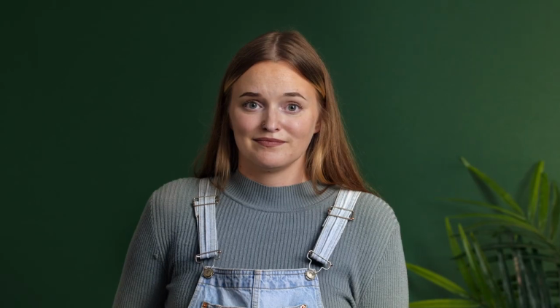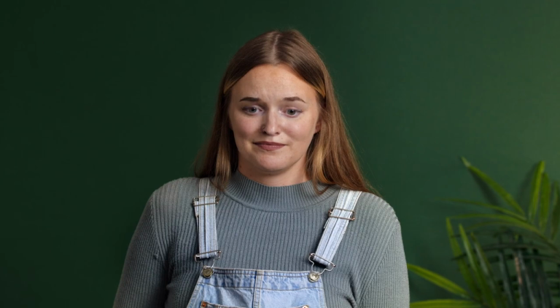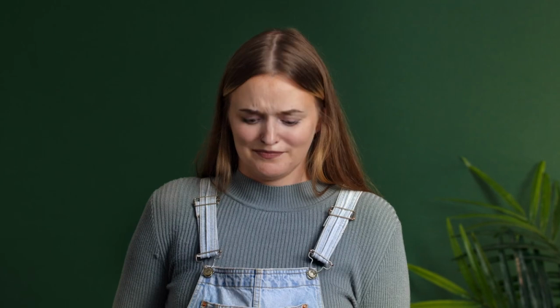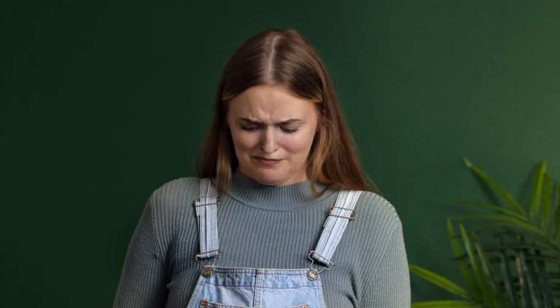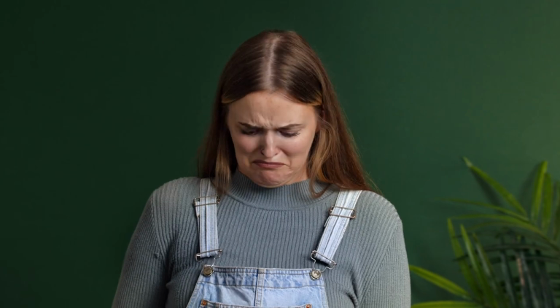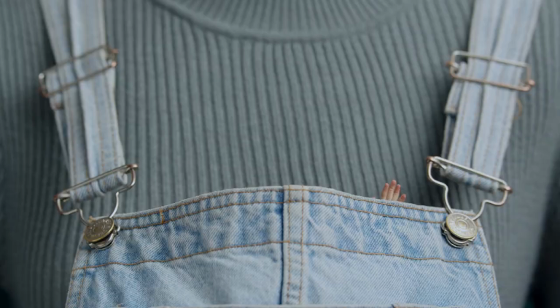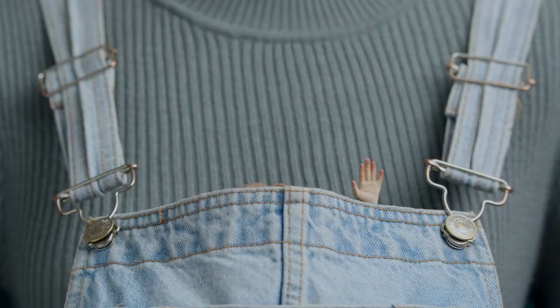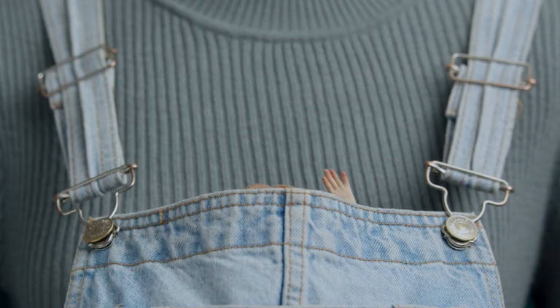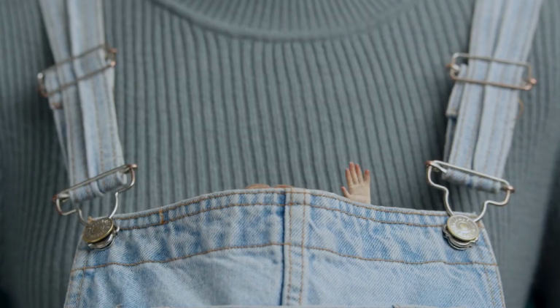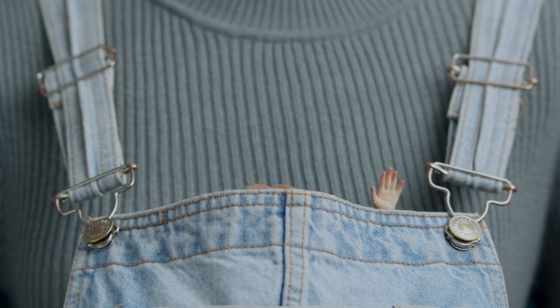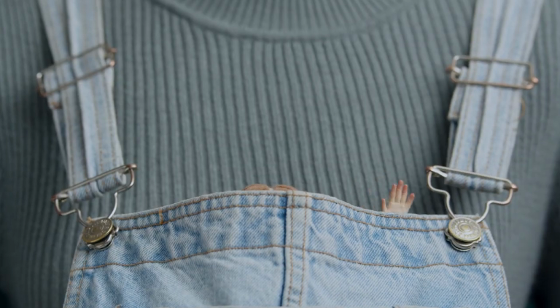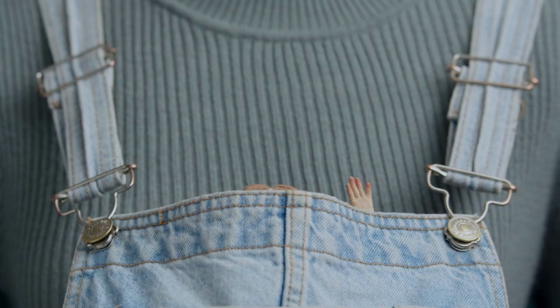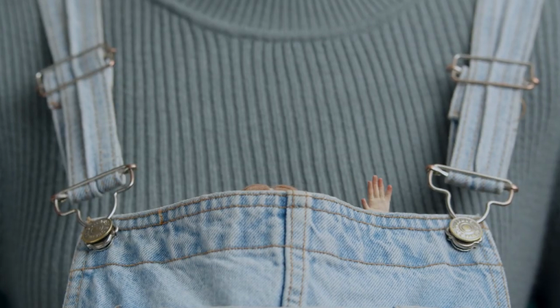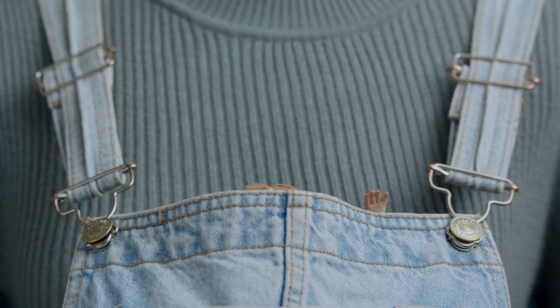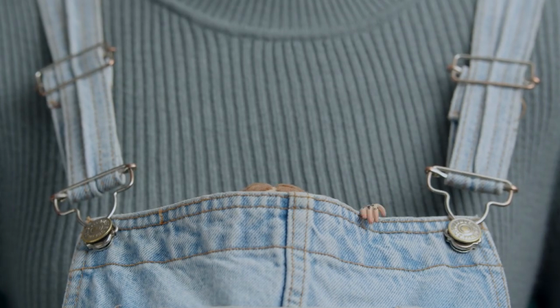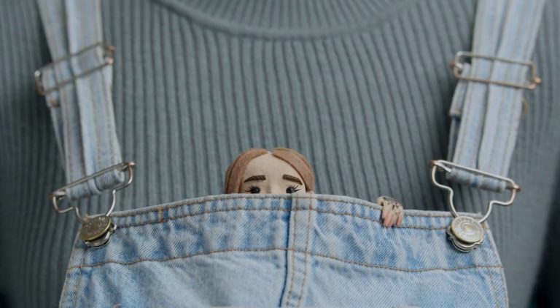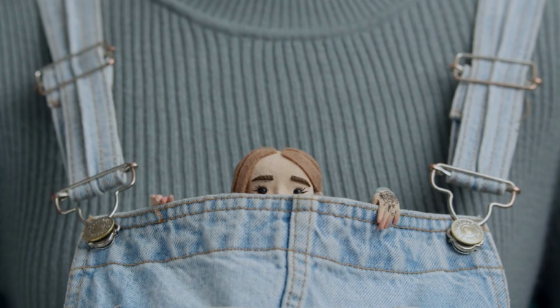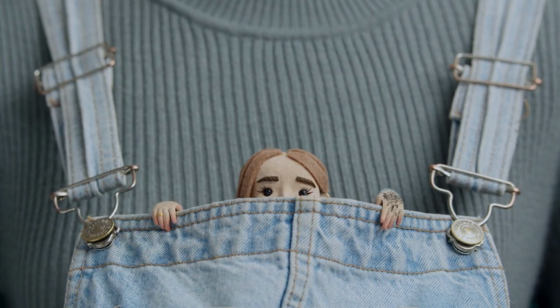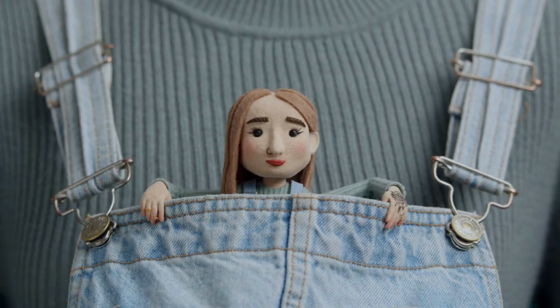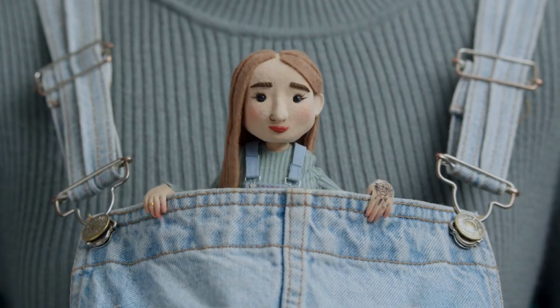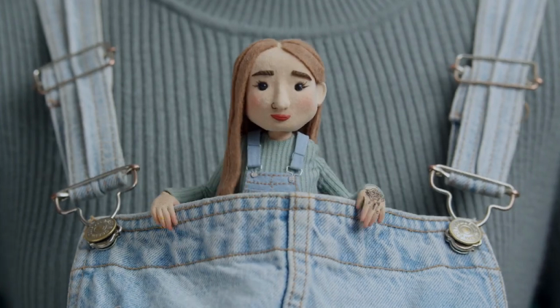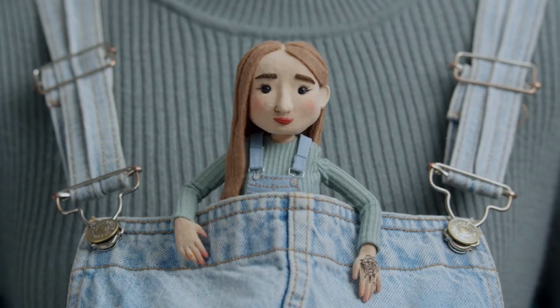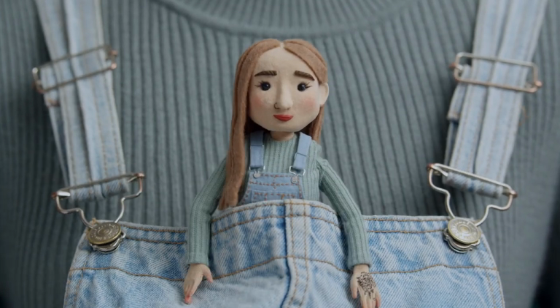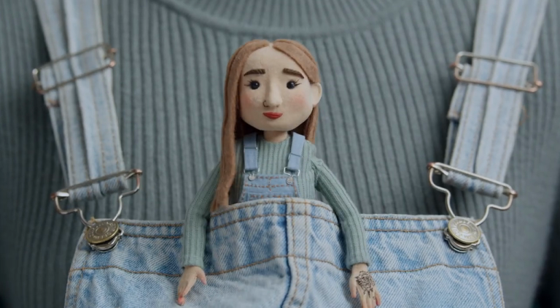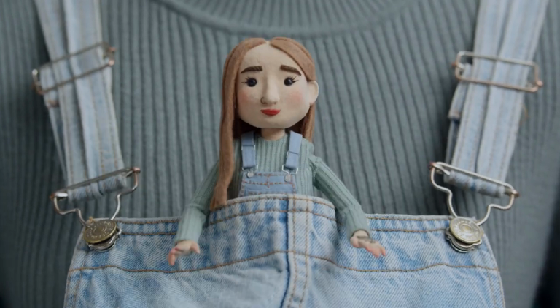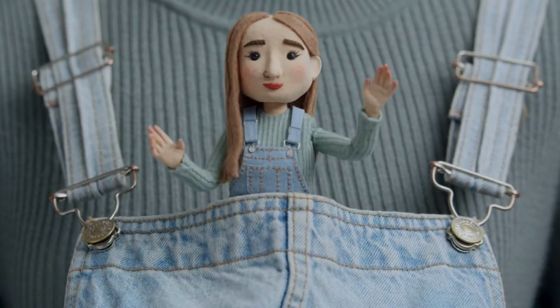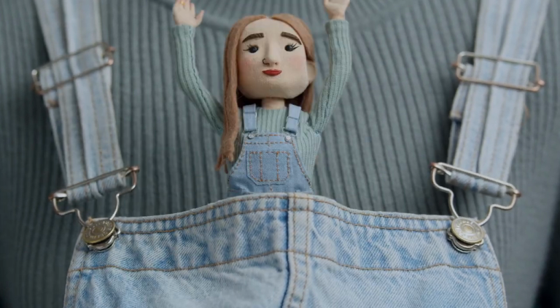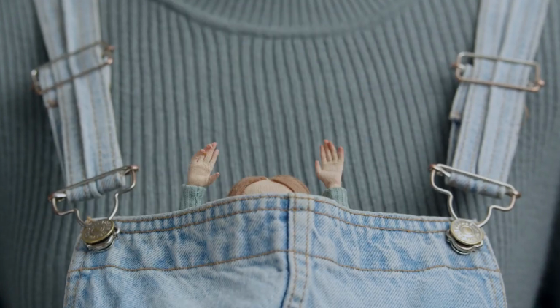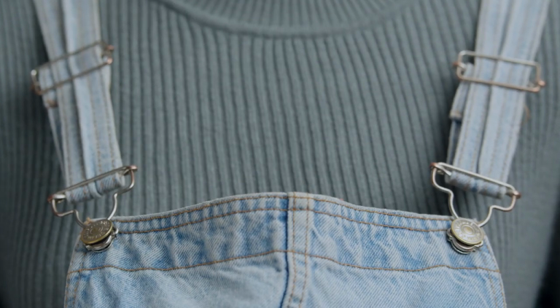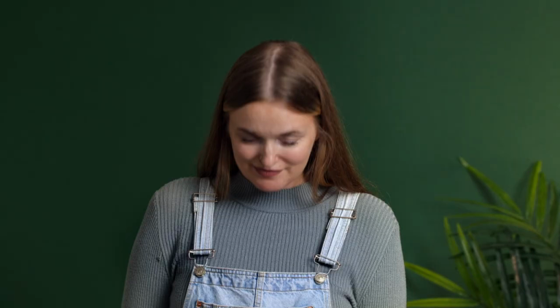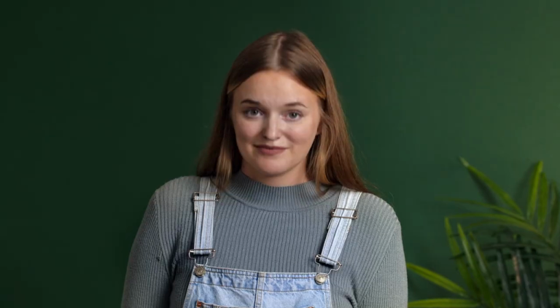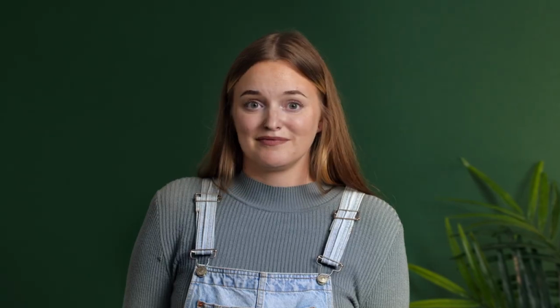At the end of the course, you'll have a tiny new friend who you can cast in your movies or exhibit as you see fit.